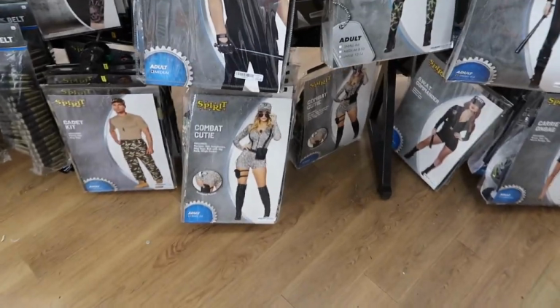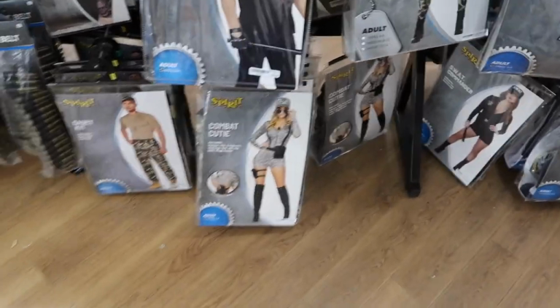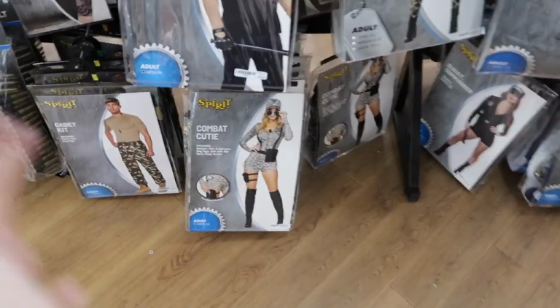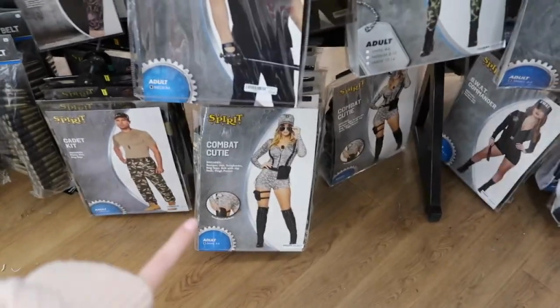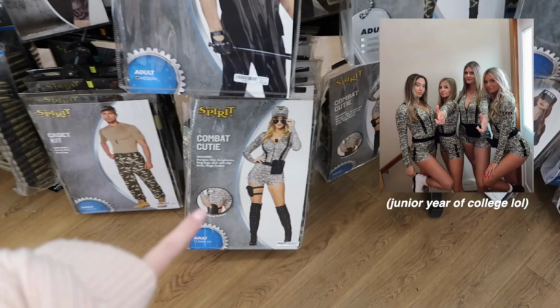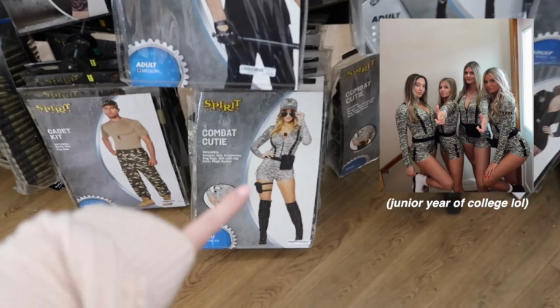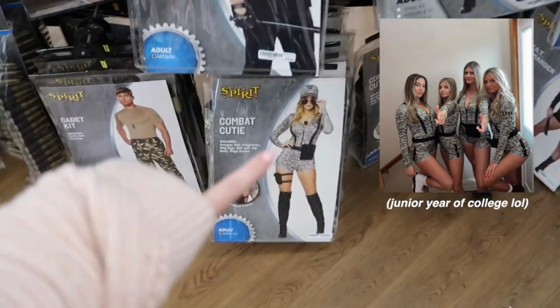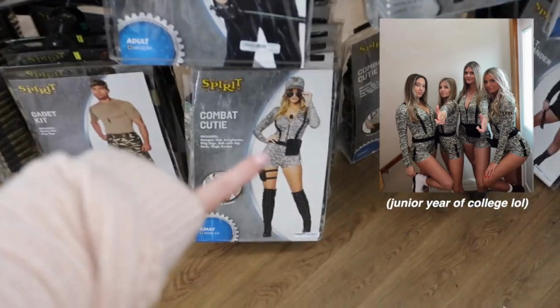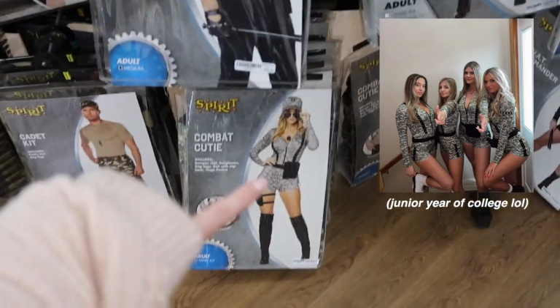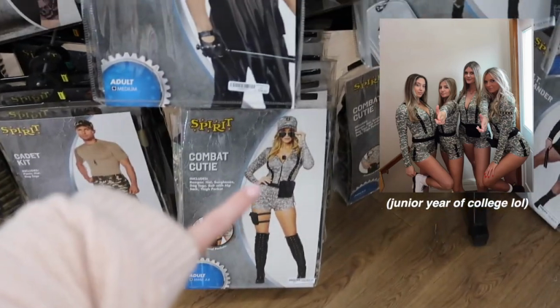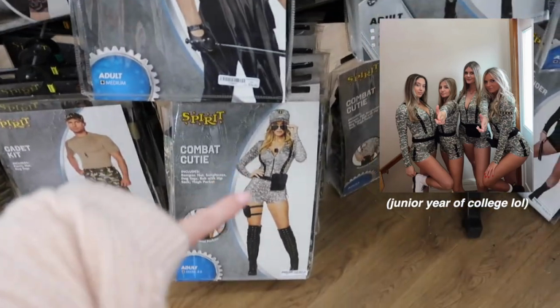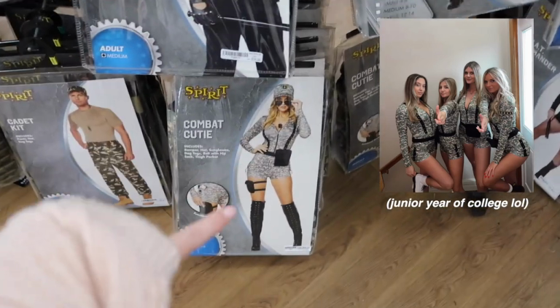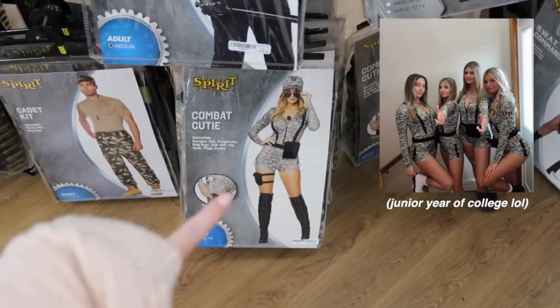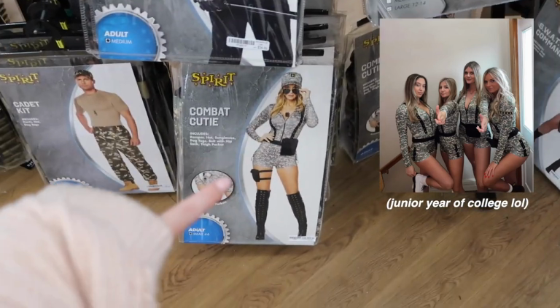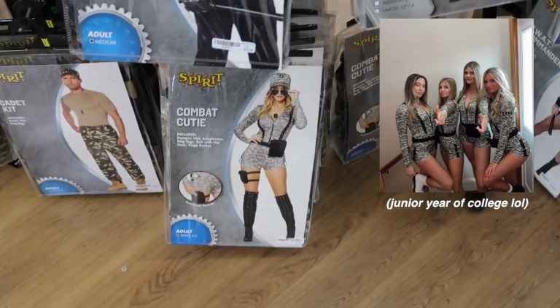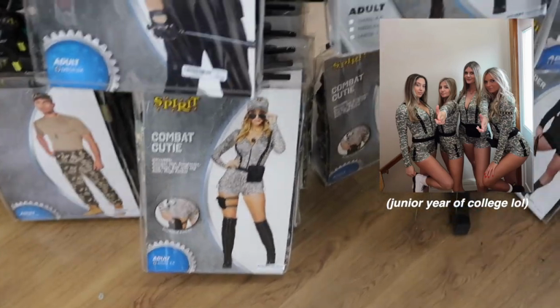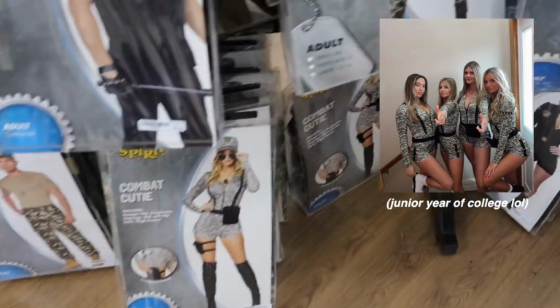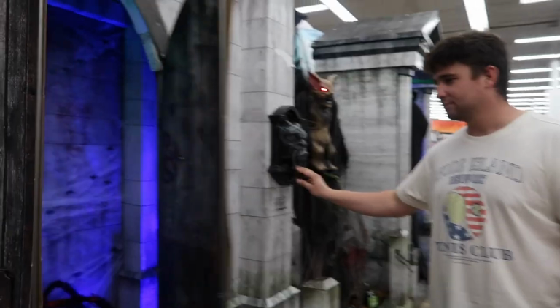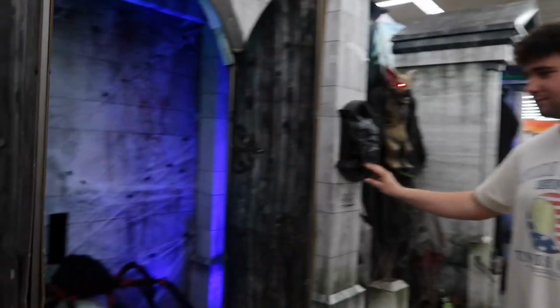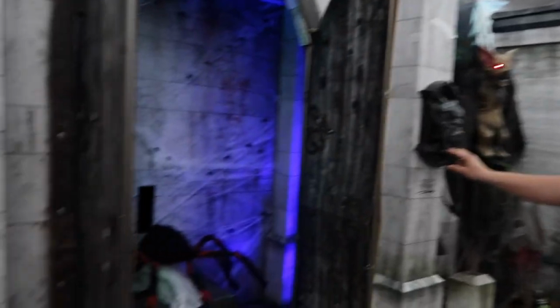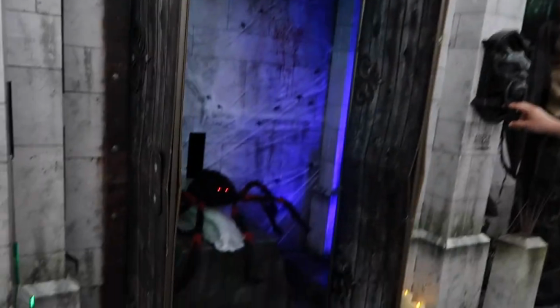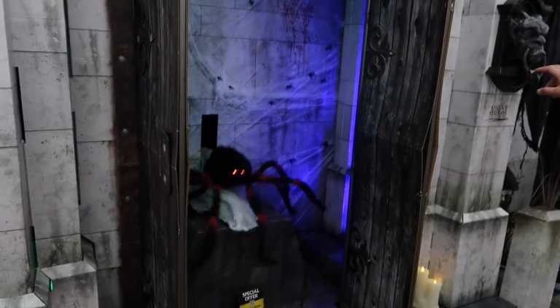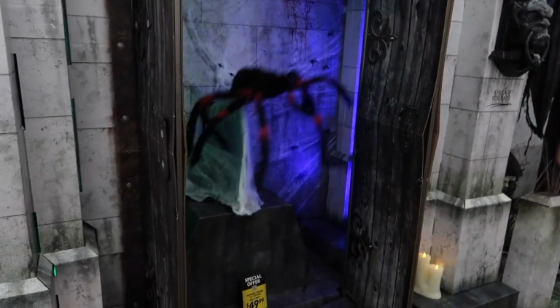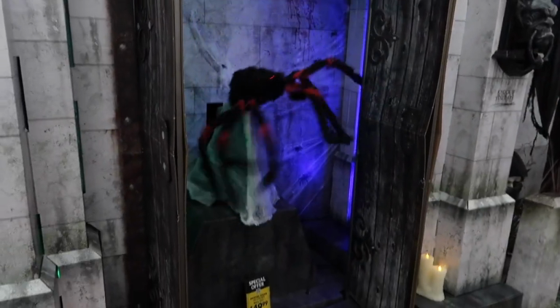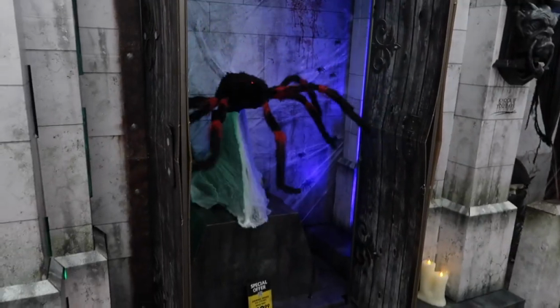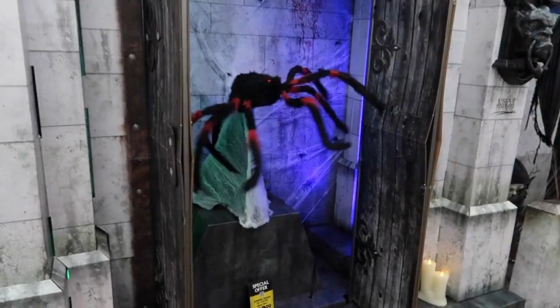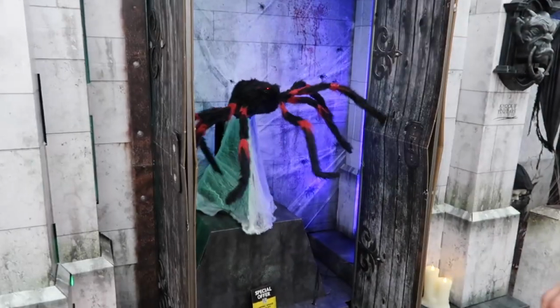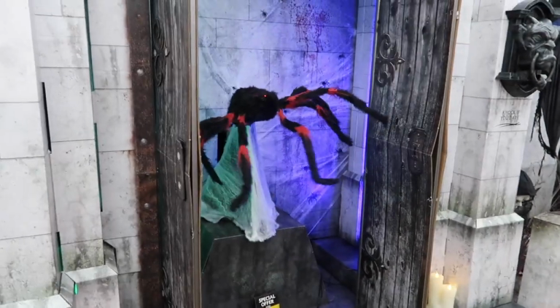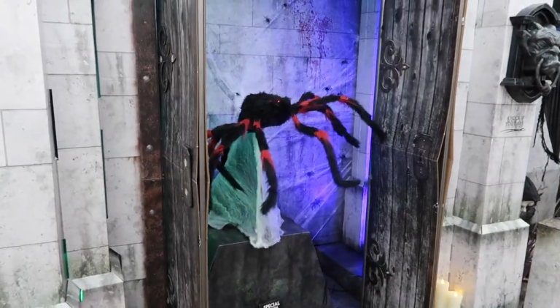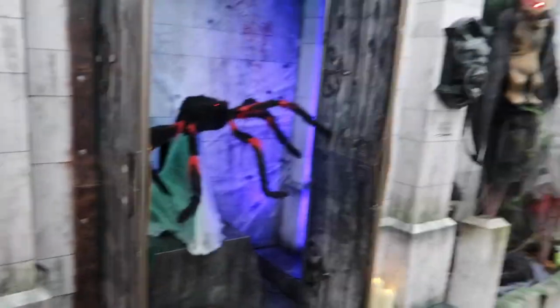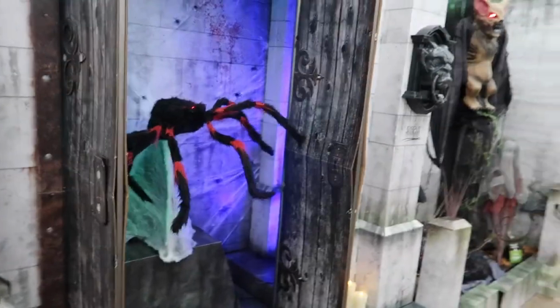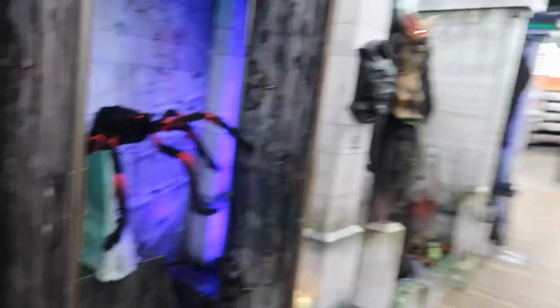In college, I was this for Halloween. Oh my god — that was a good one.